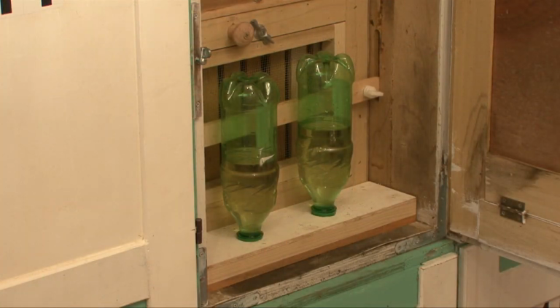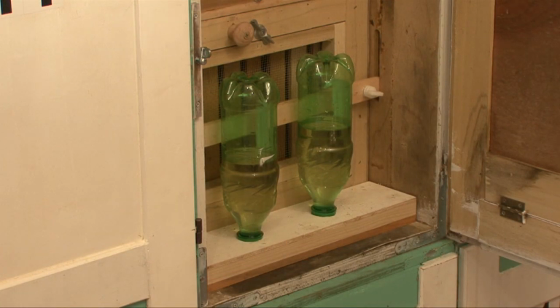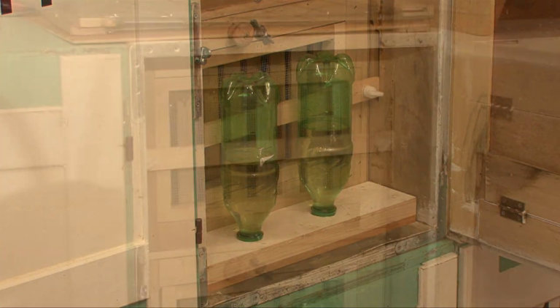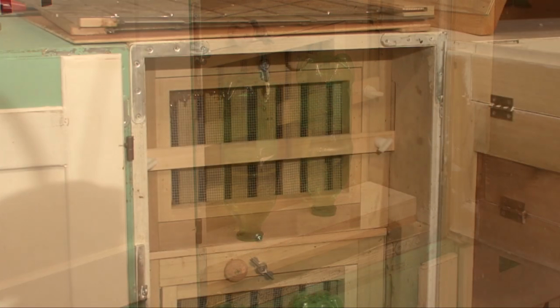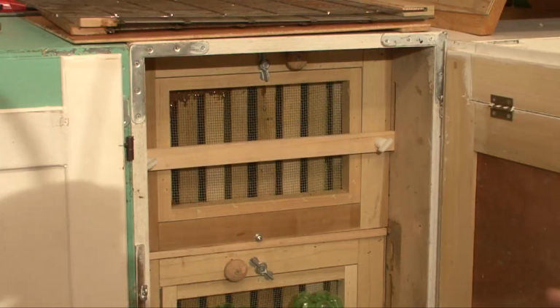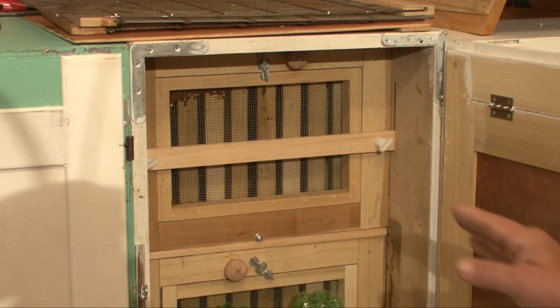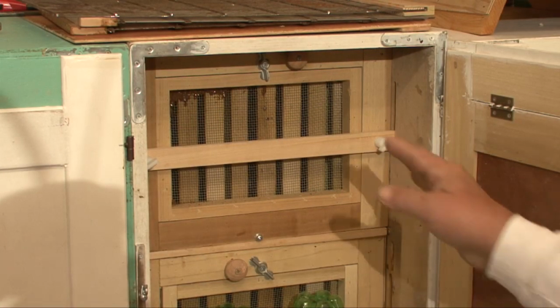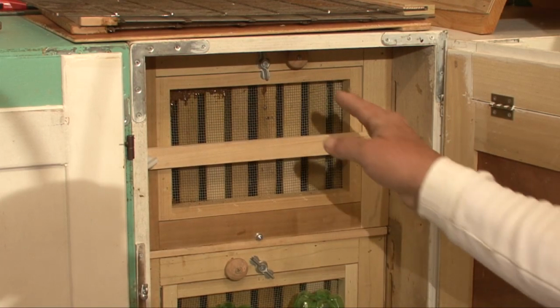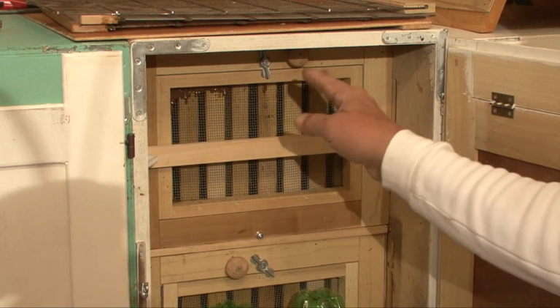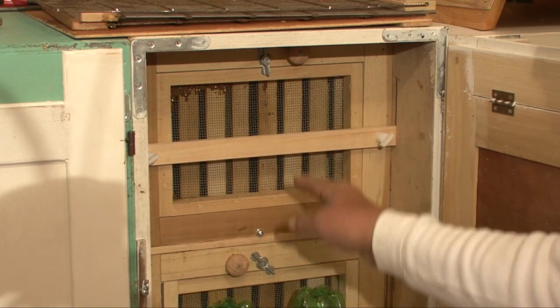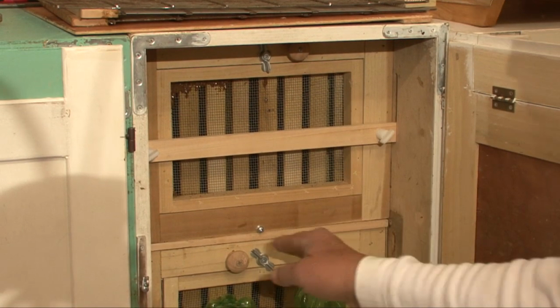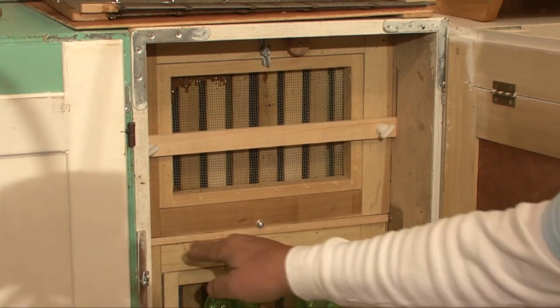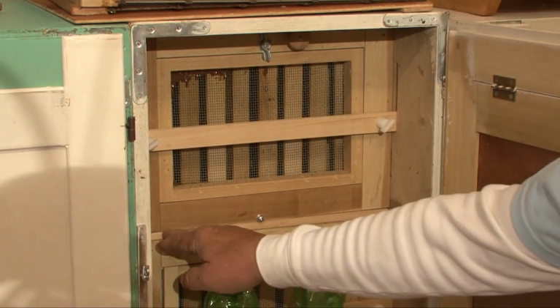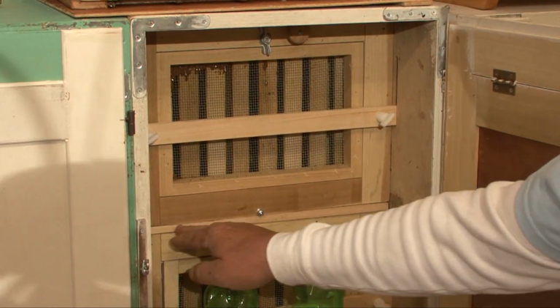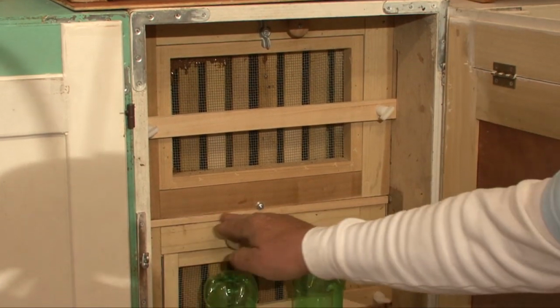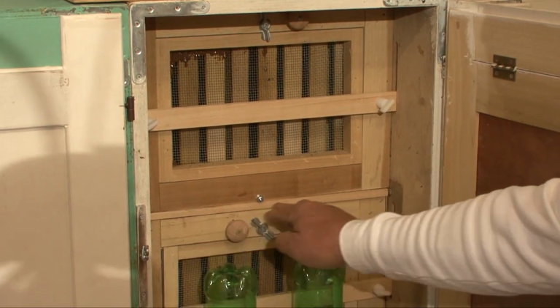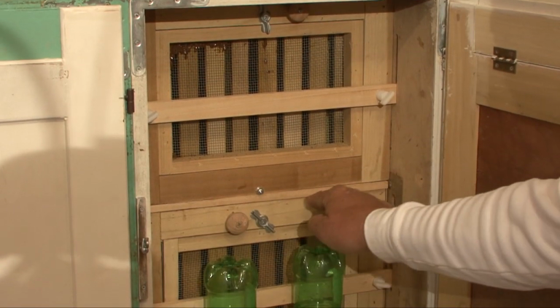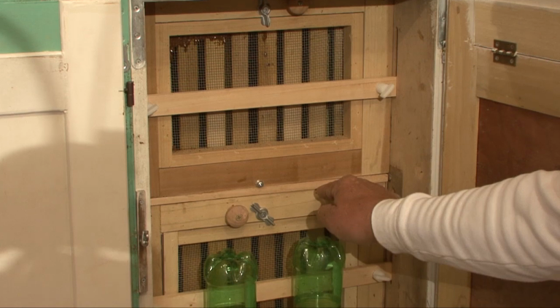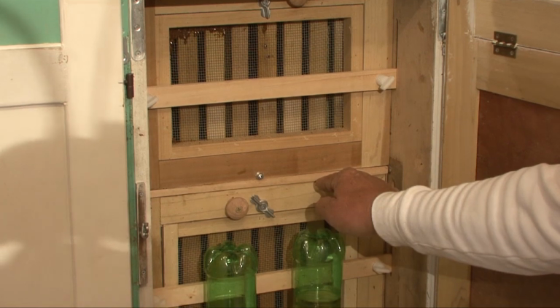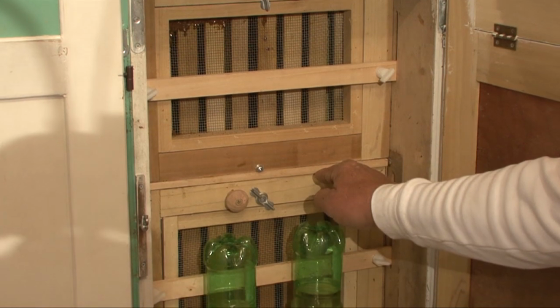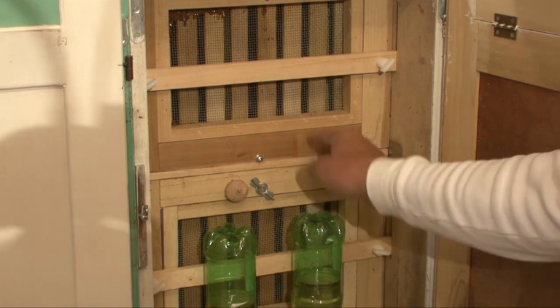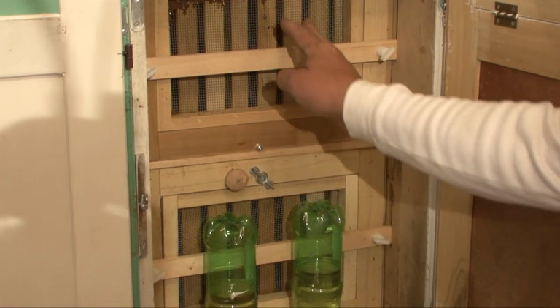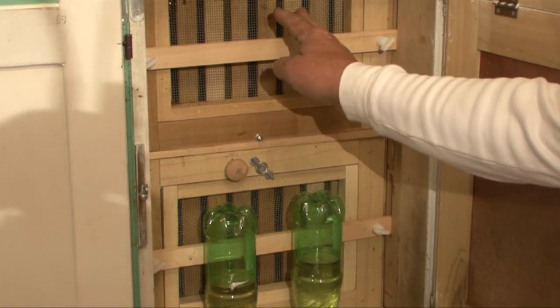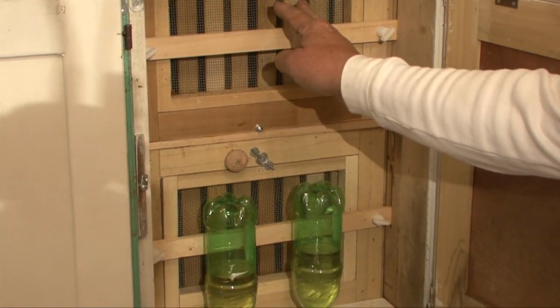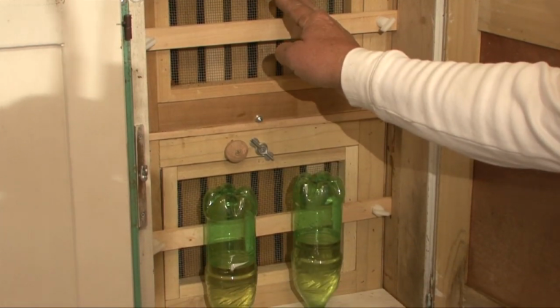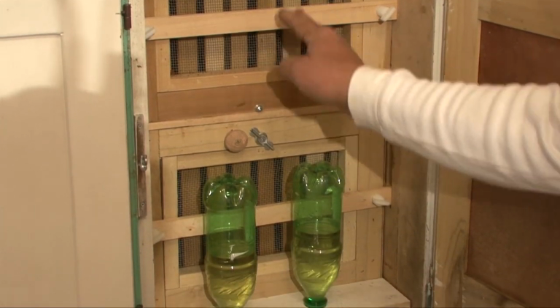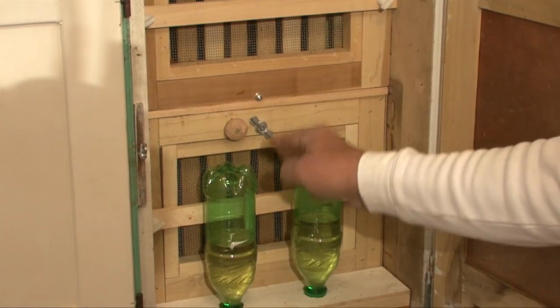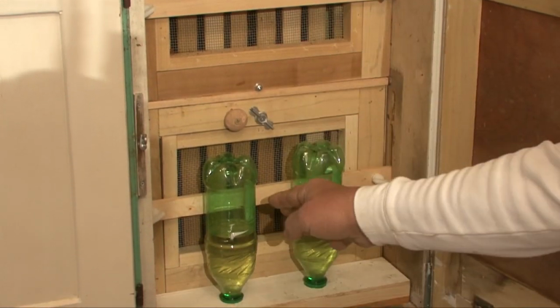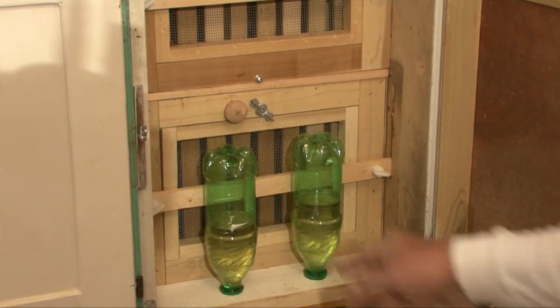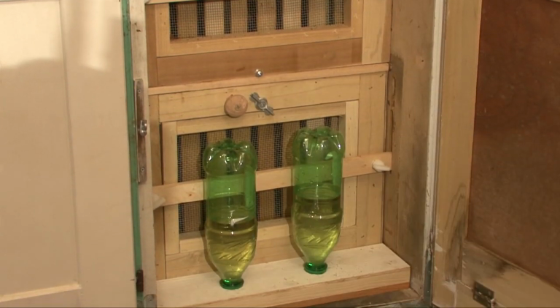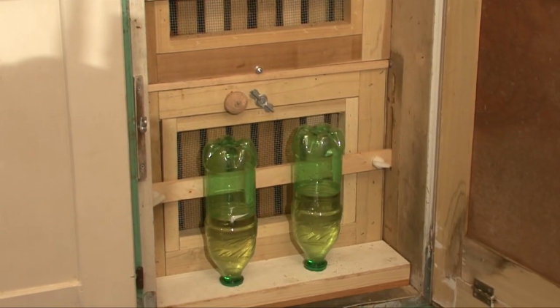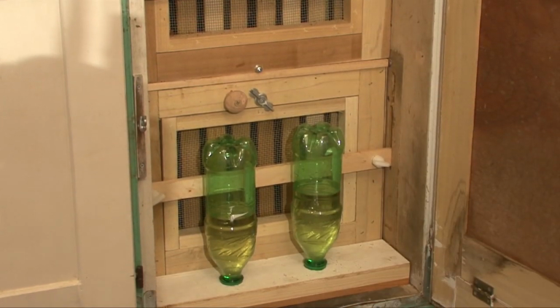The AZ hive is divided into two chambers separated by a removable queen excluder — the honey super above, the brood chamber down below.